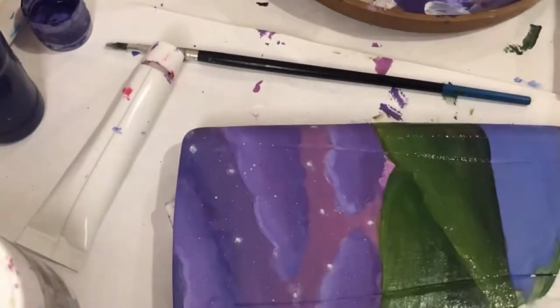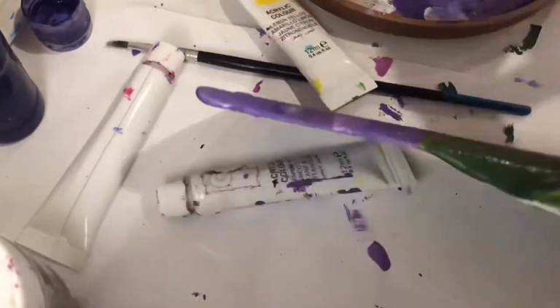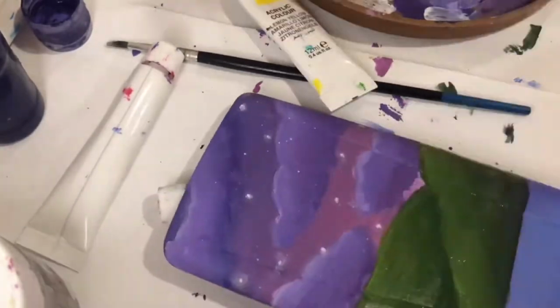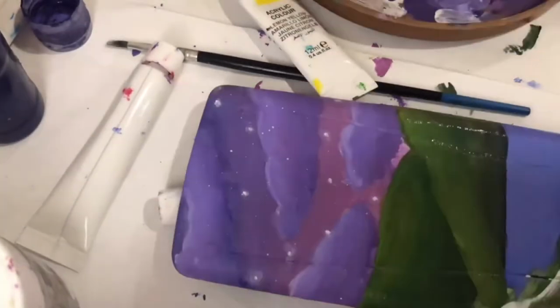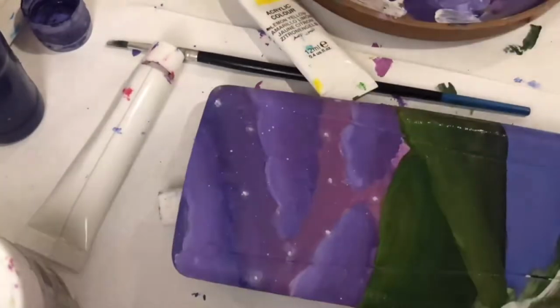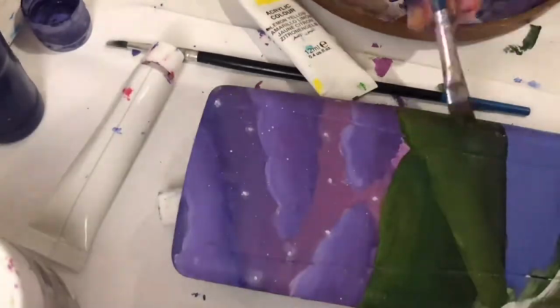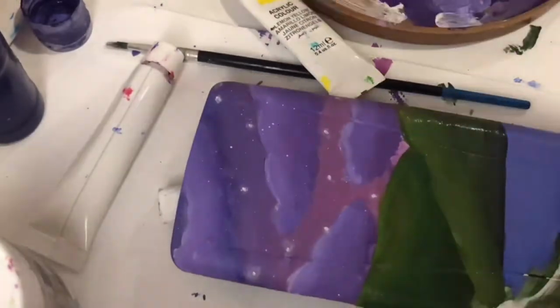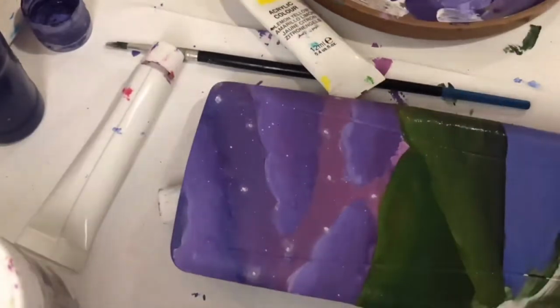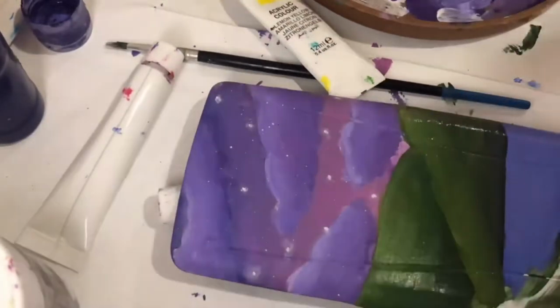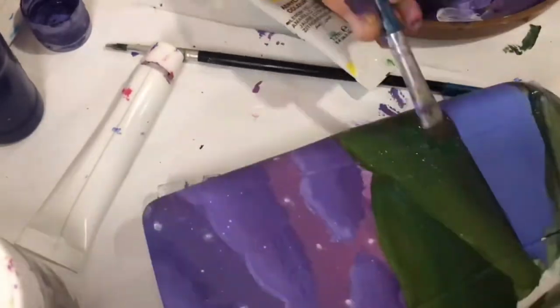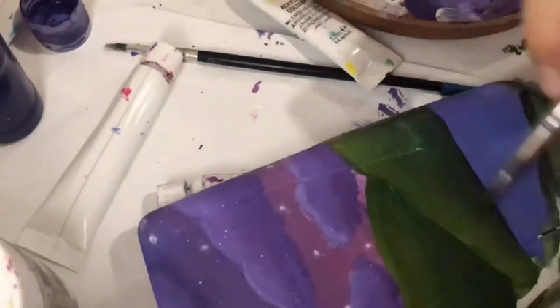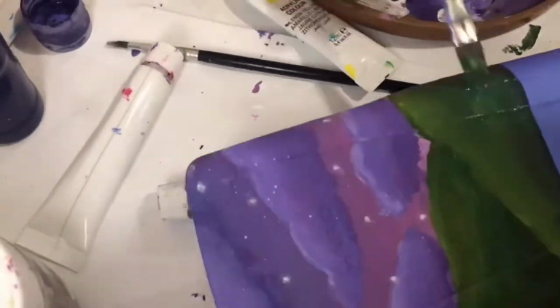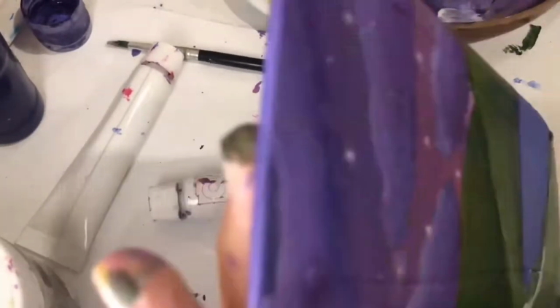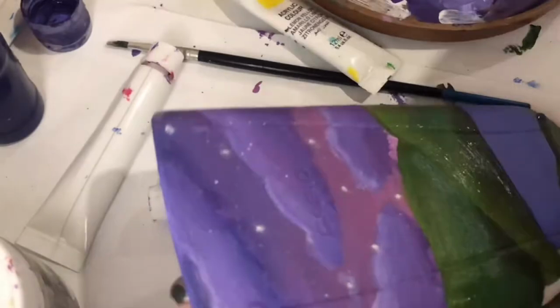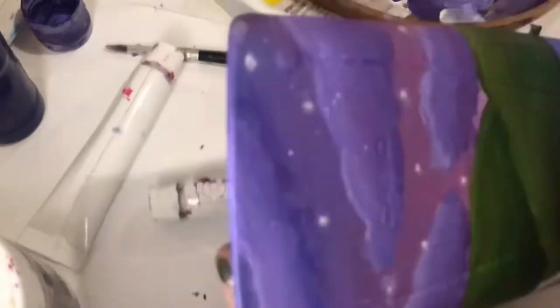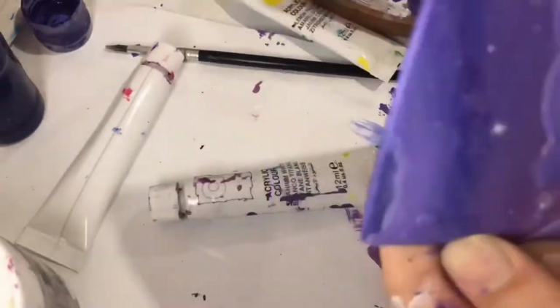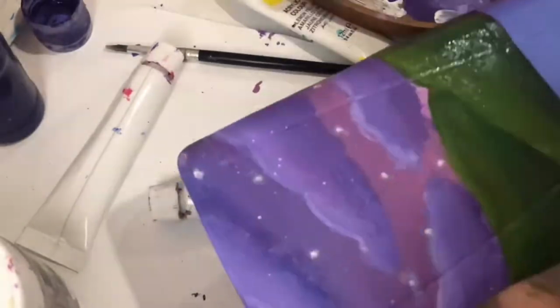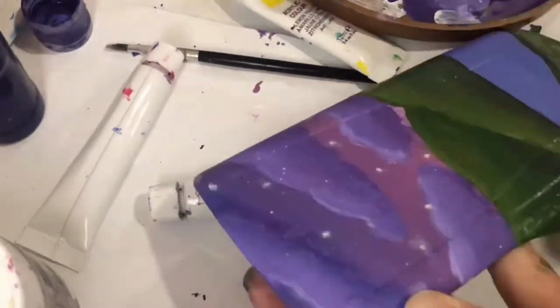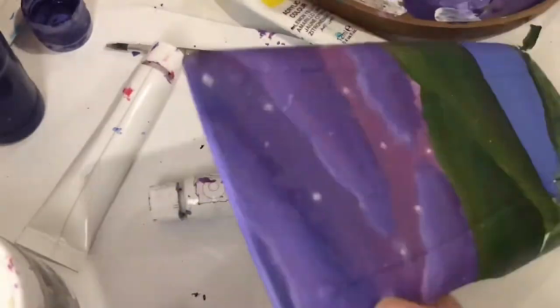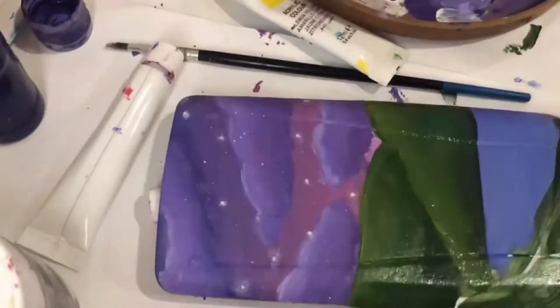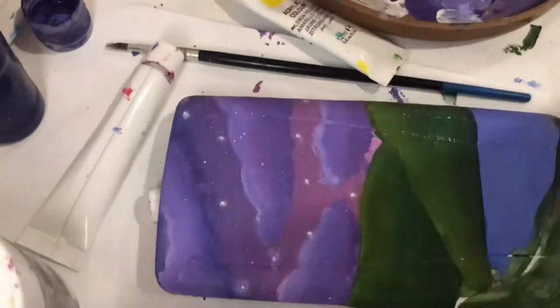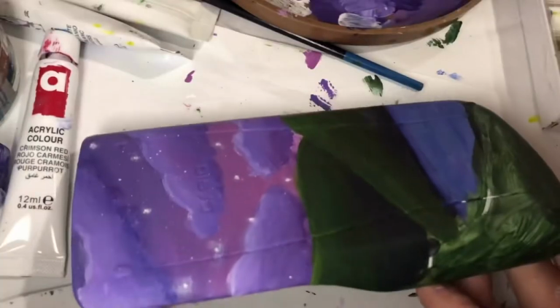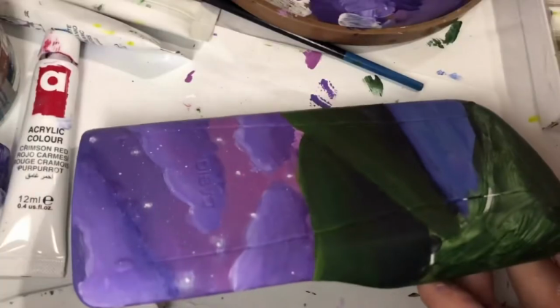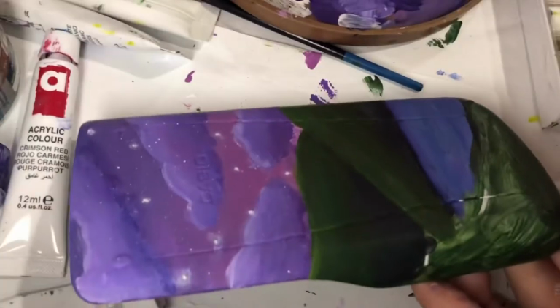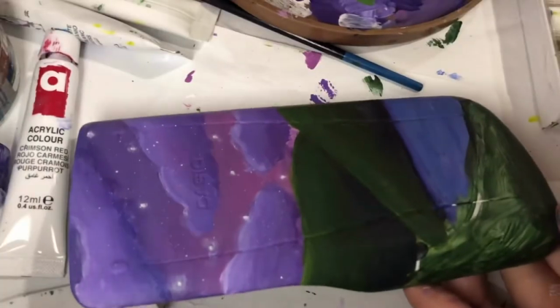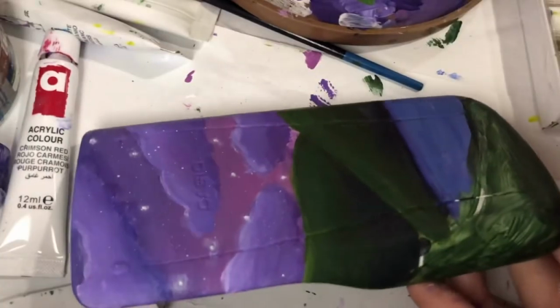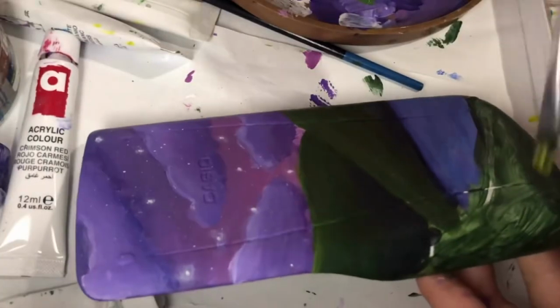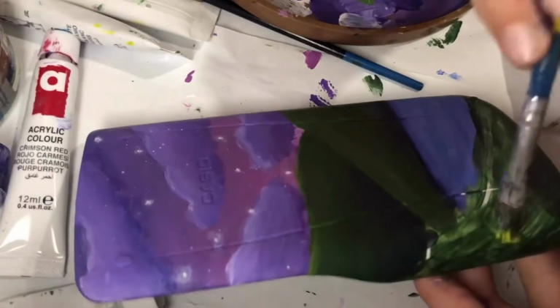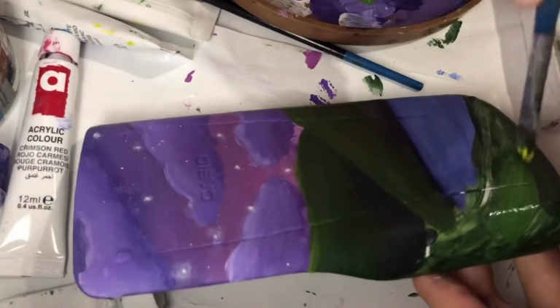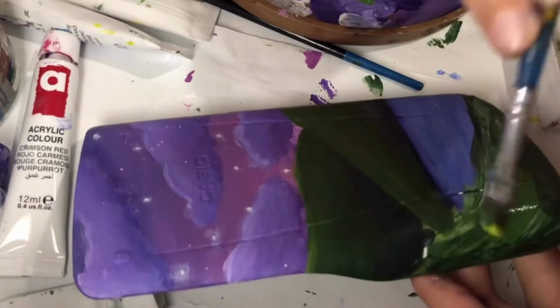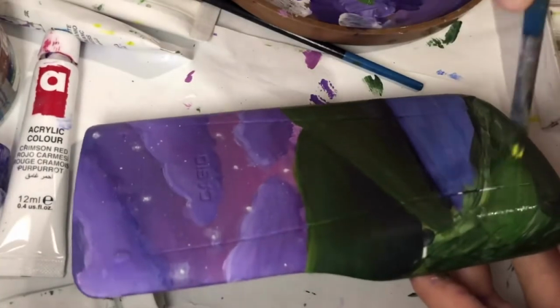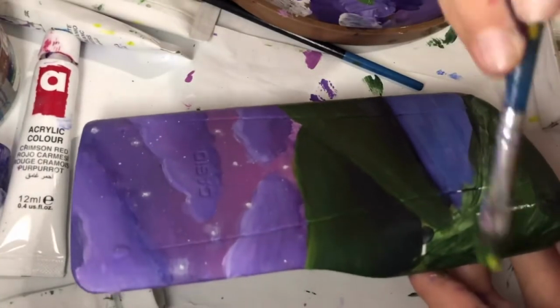Using acrylic paint, I painted a landscape in my style — and my style isn't realistic.